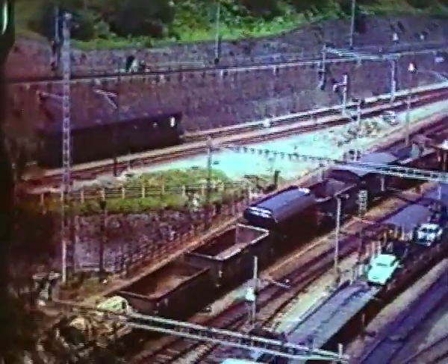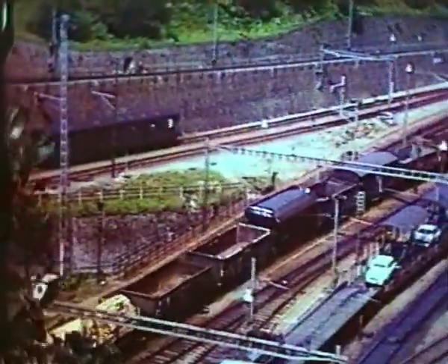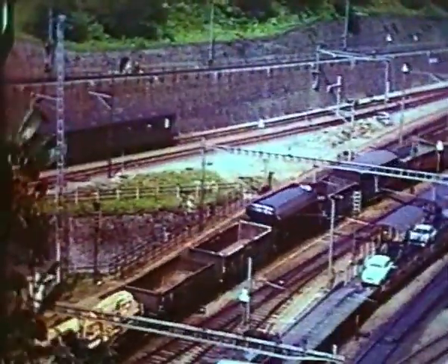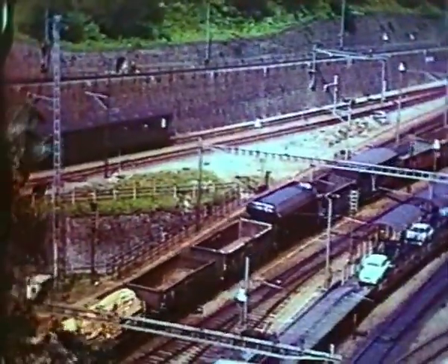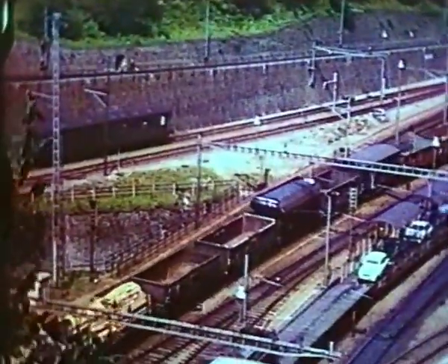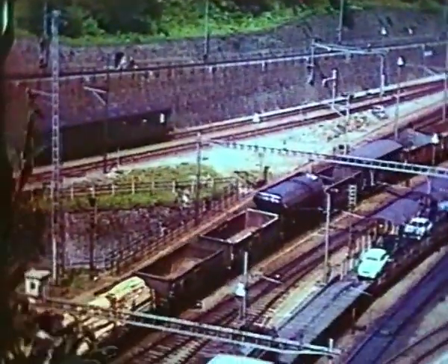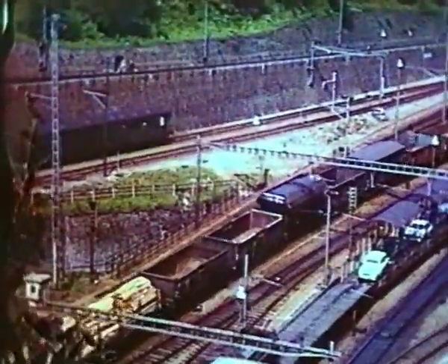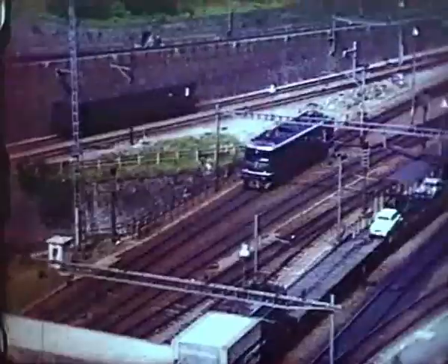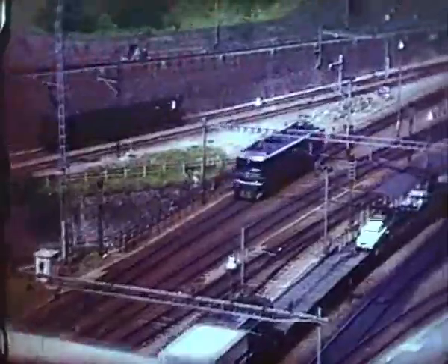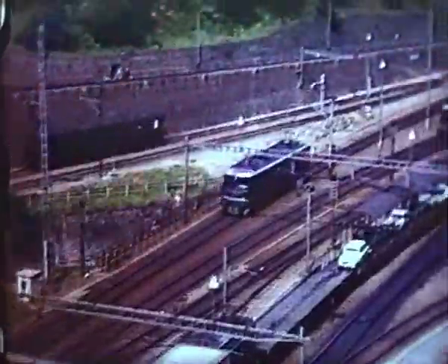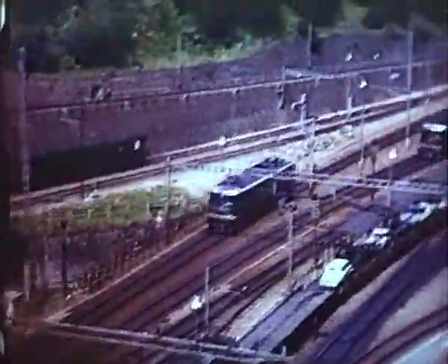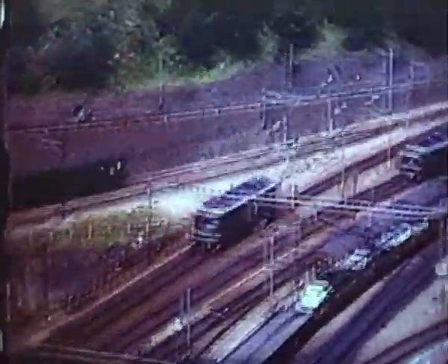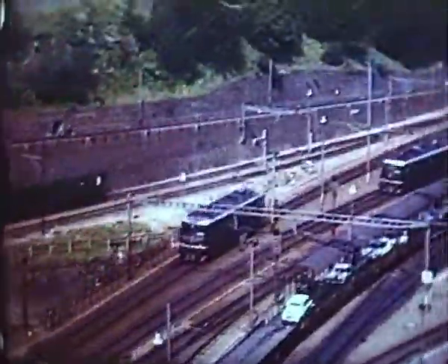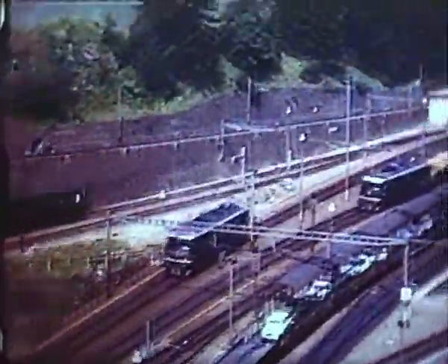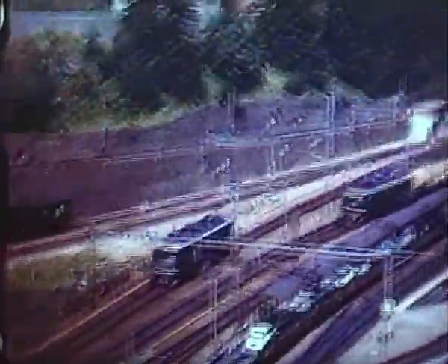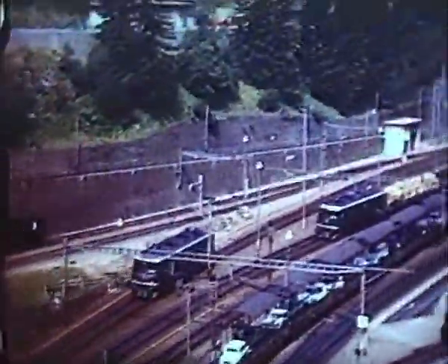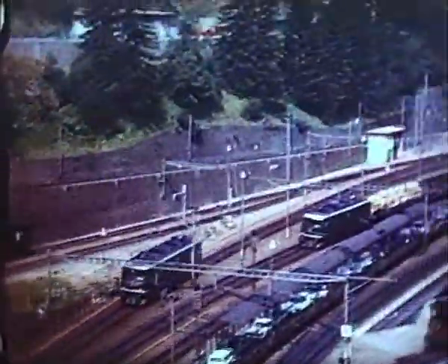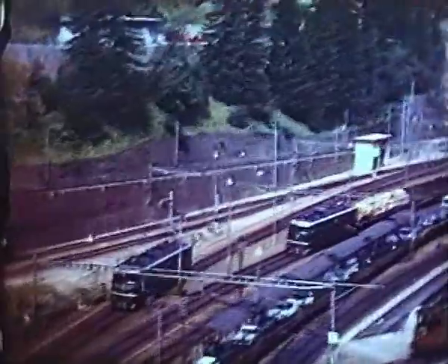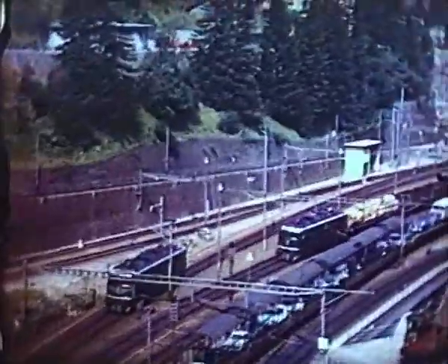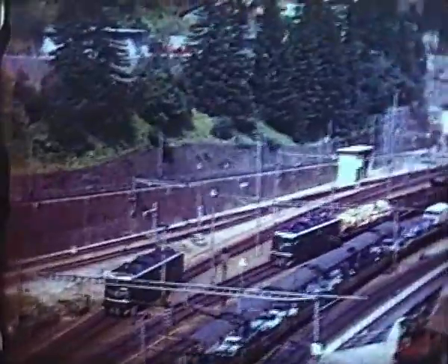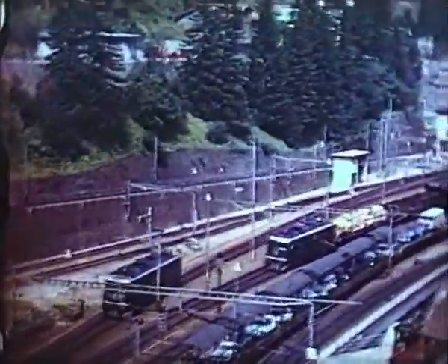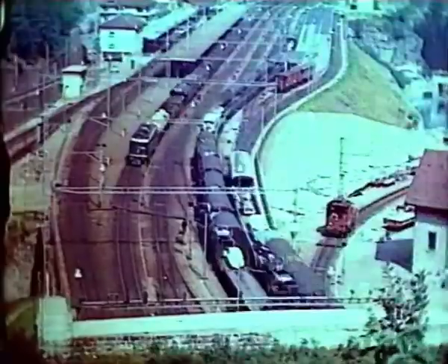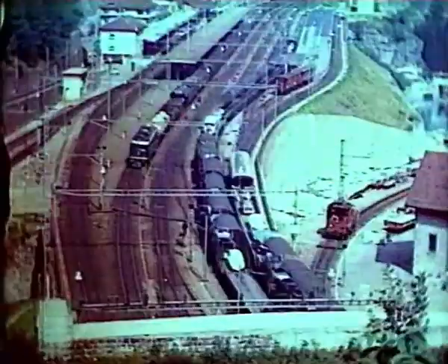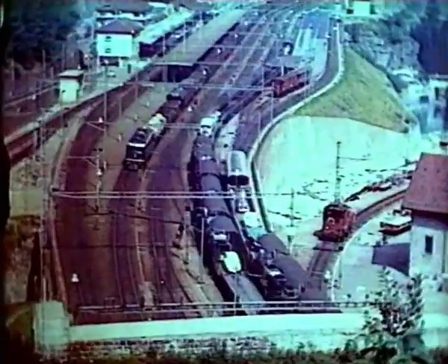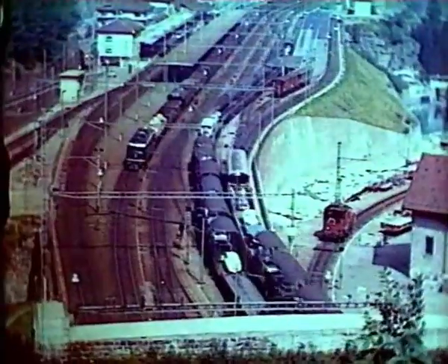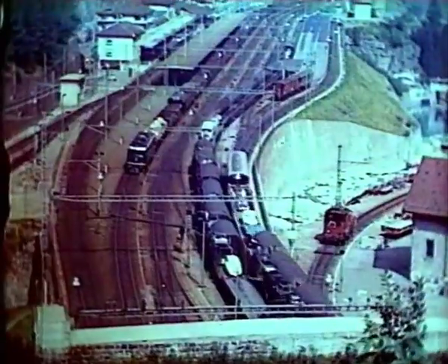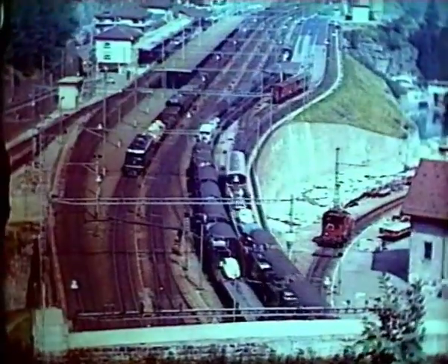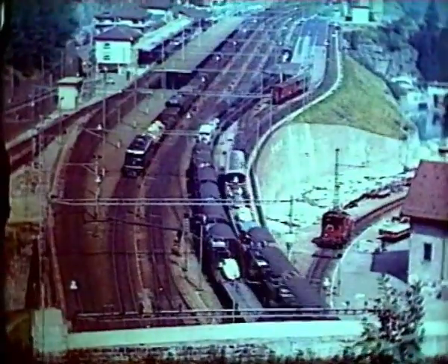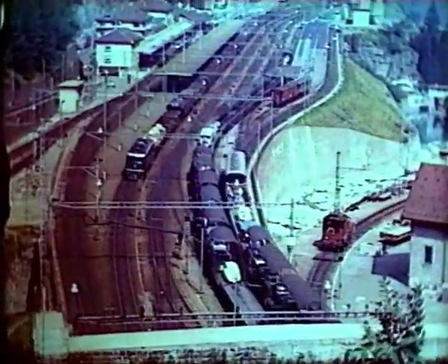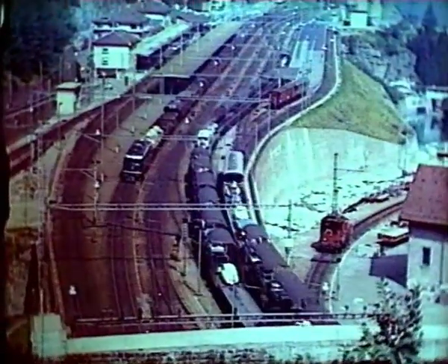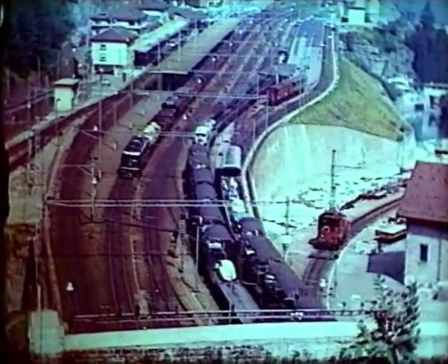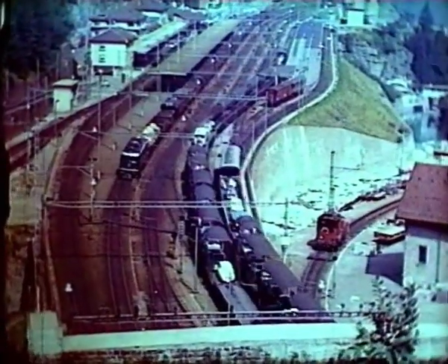In the foreground, a loaded car shuttle waits to depart, and another enters from the tunnel.